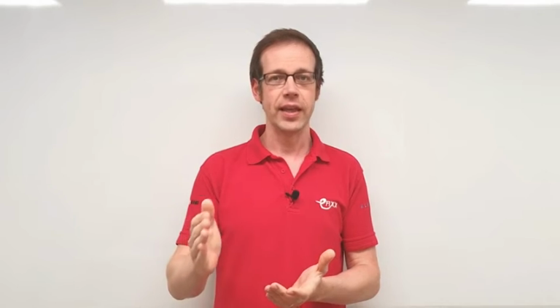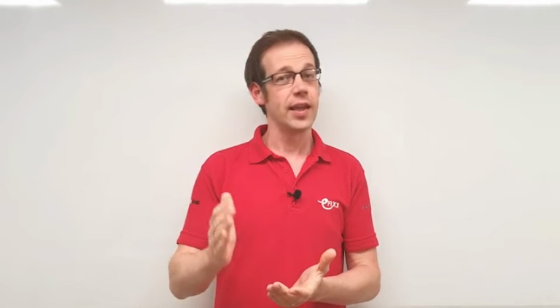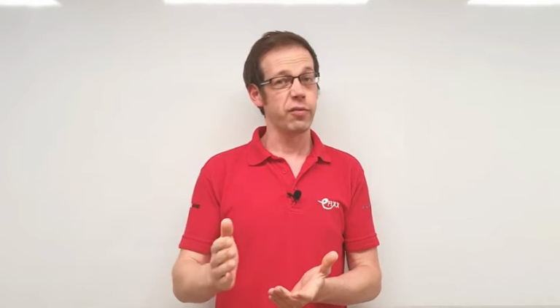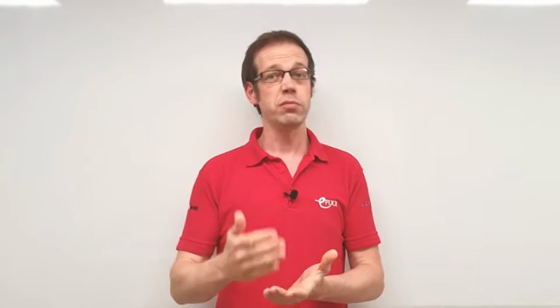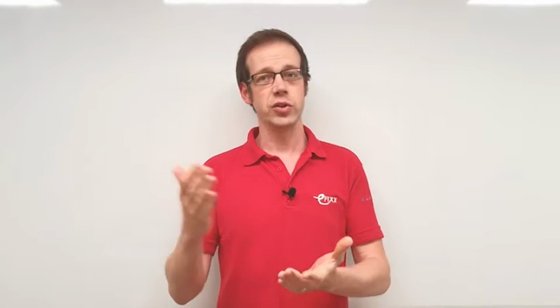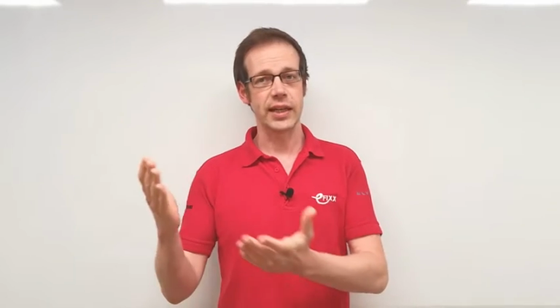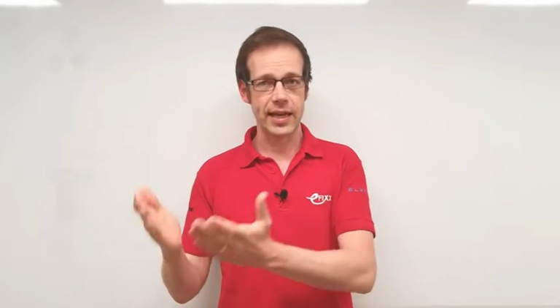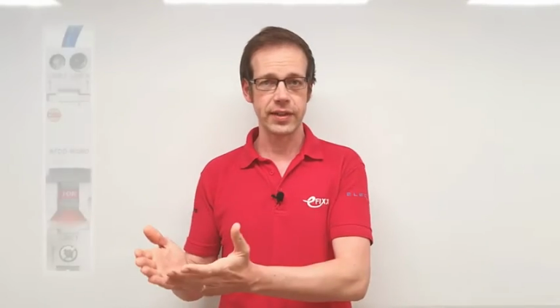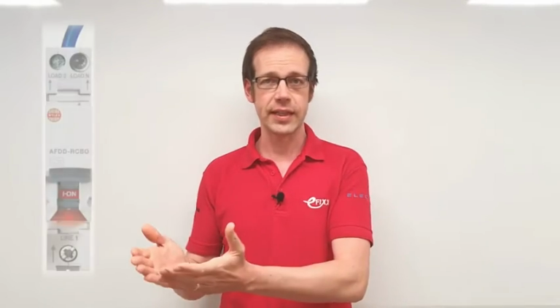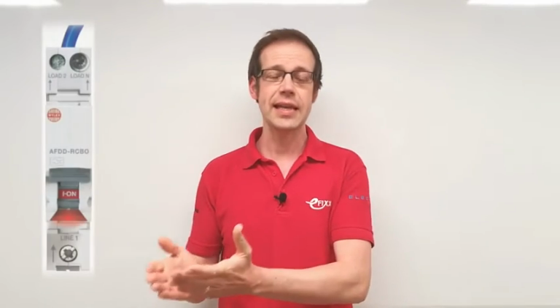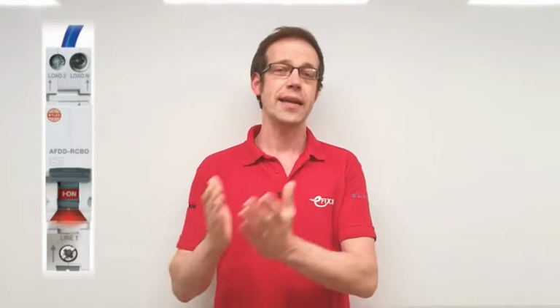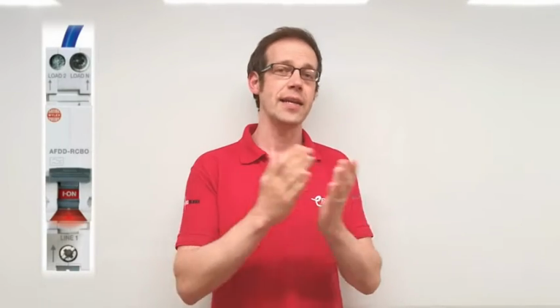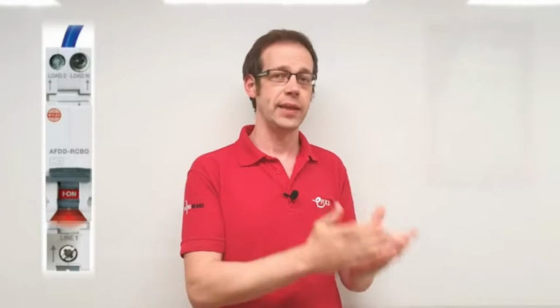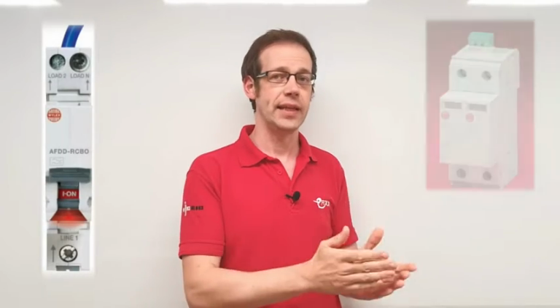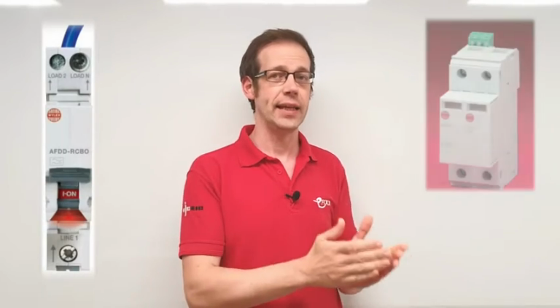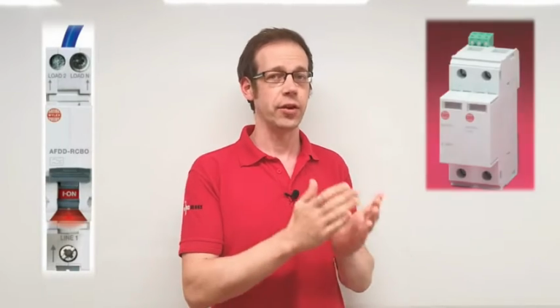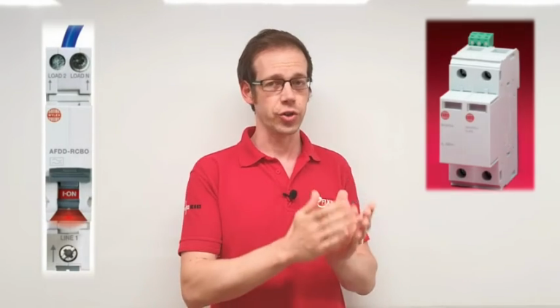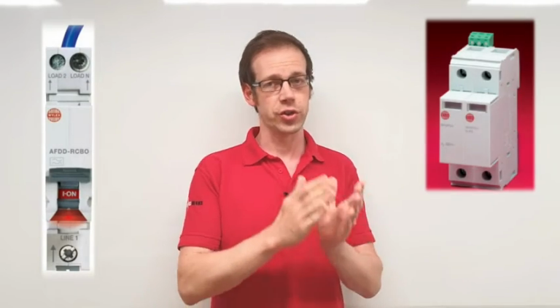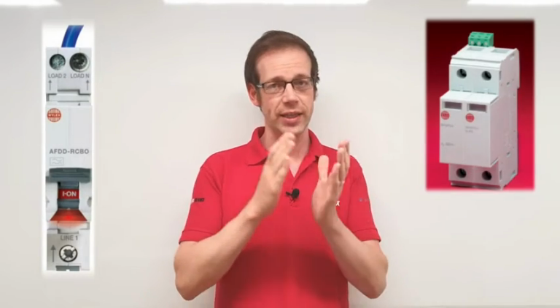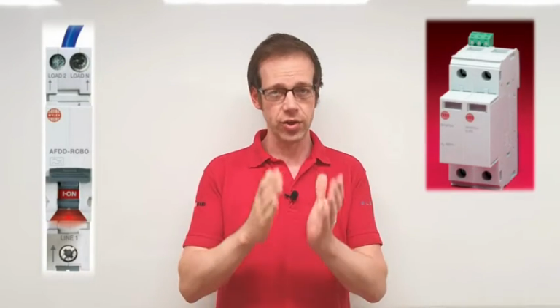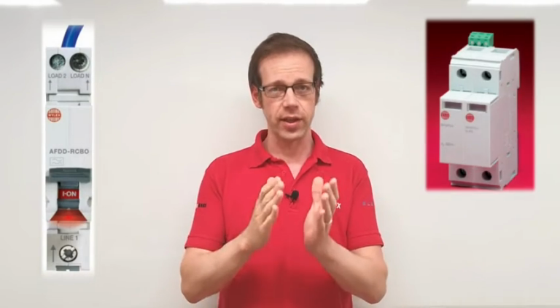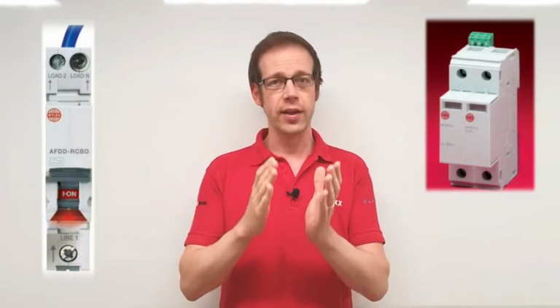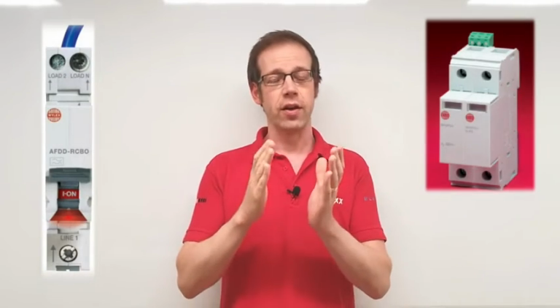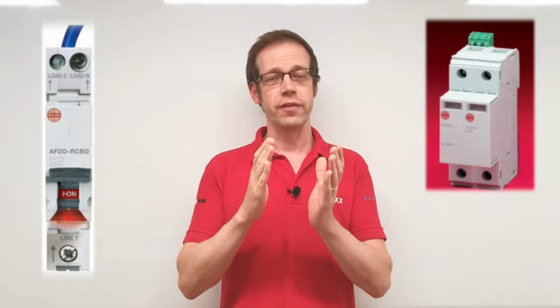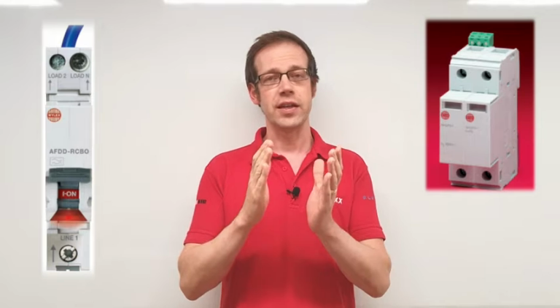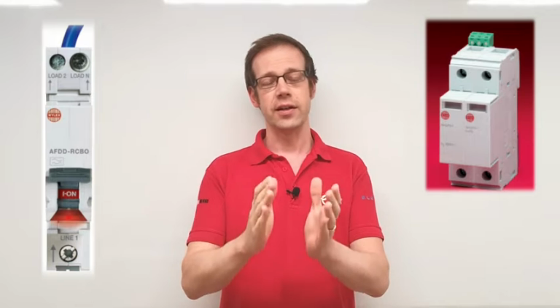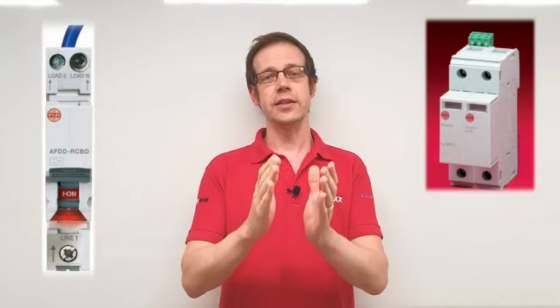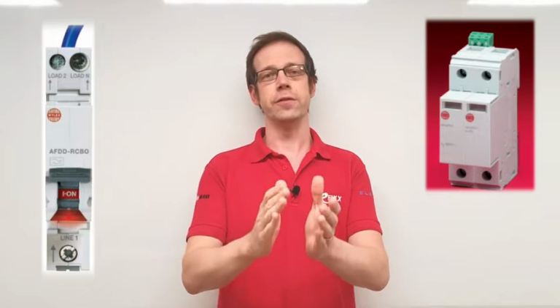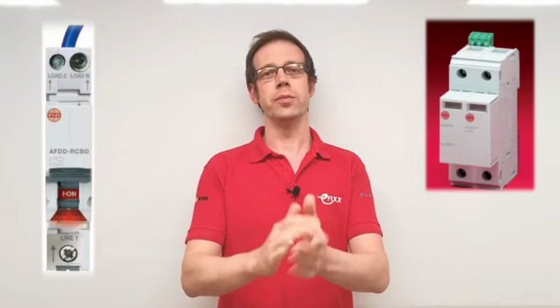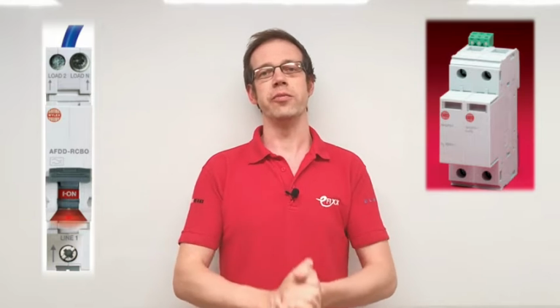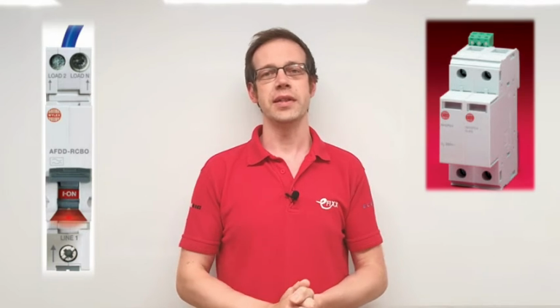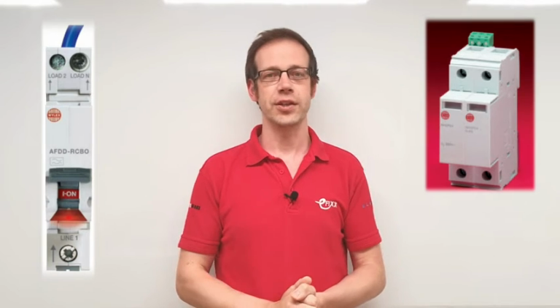Therefore, using an AFDD and an SPD in conjunction with each other offers the highest form of protection.